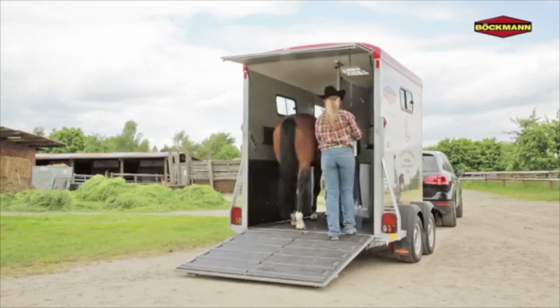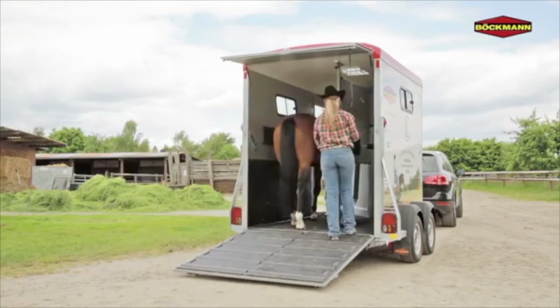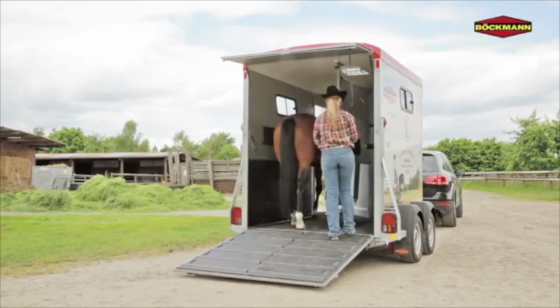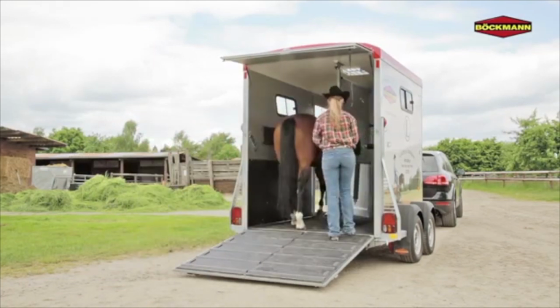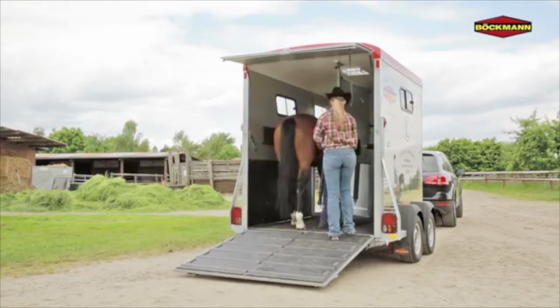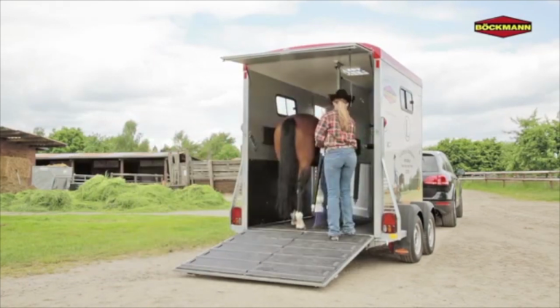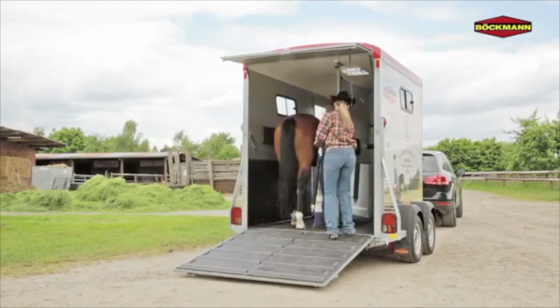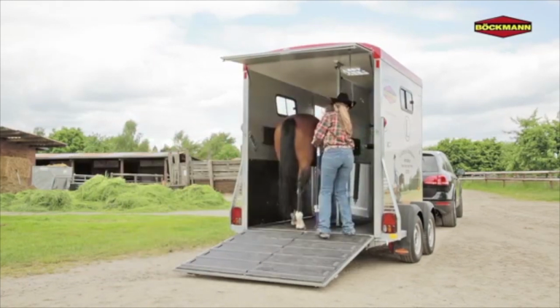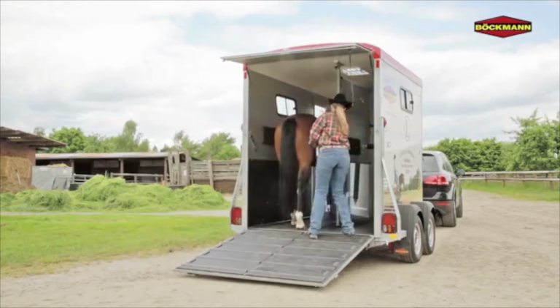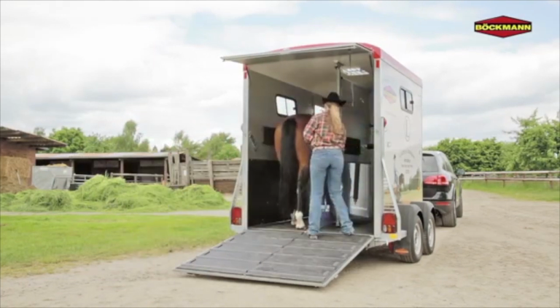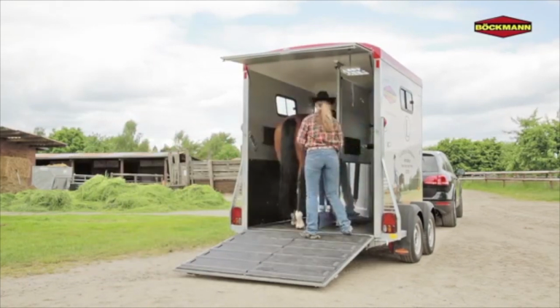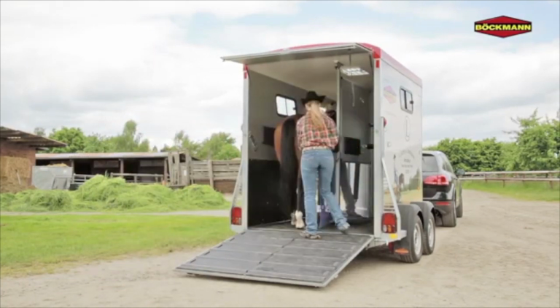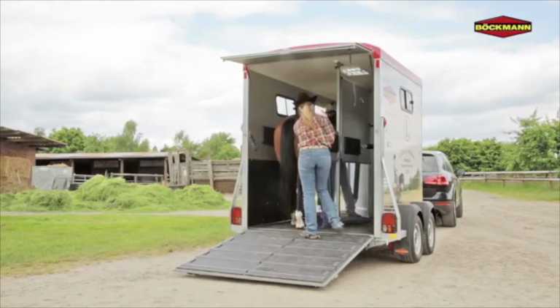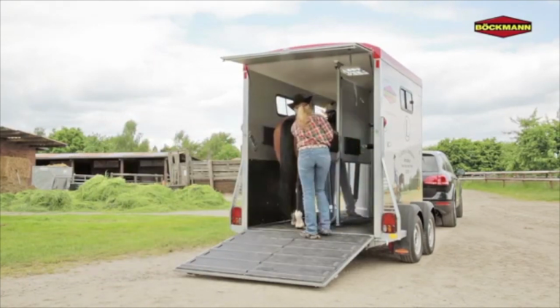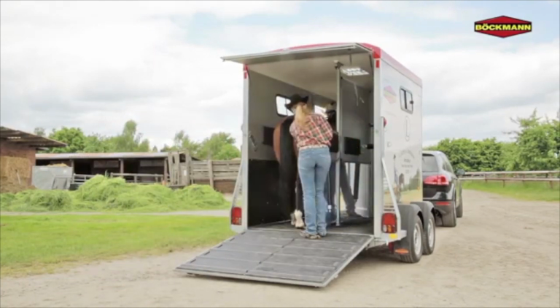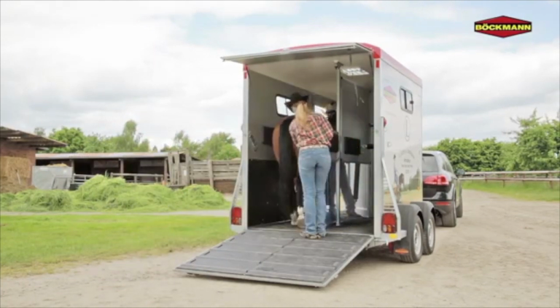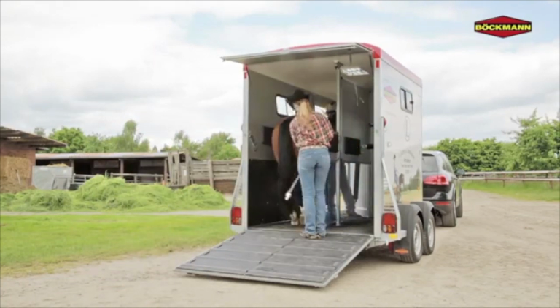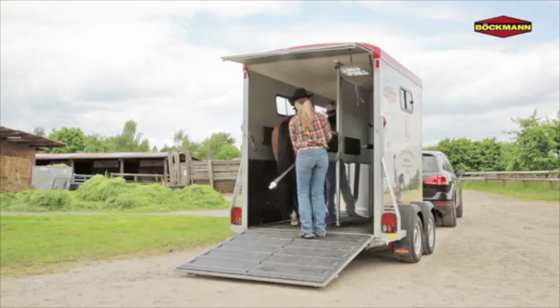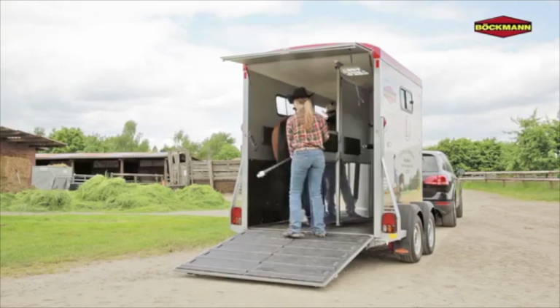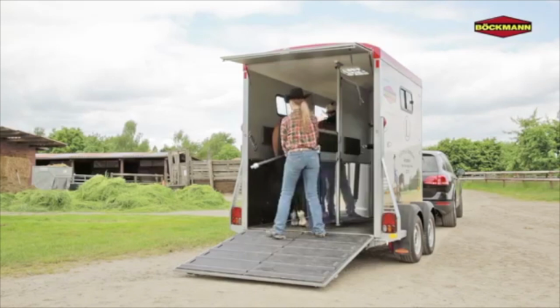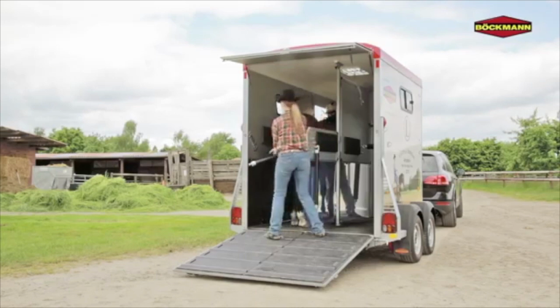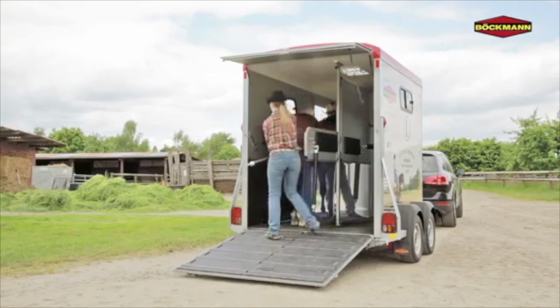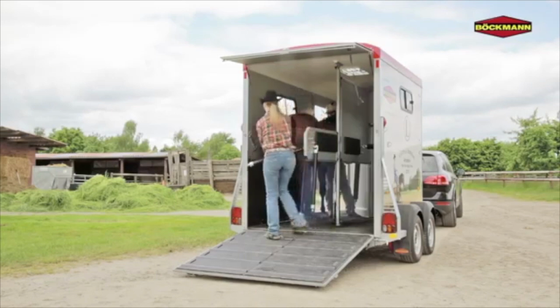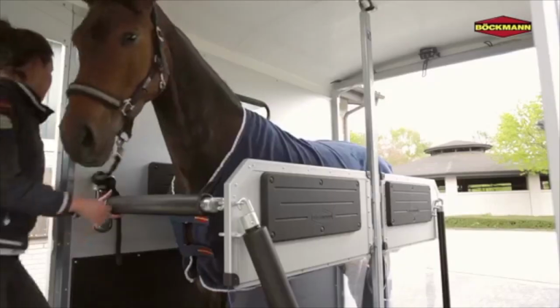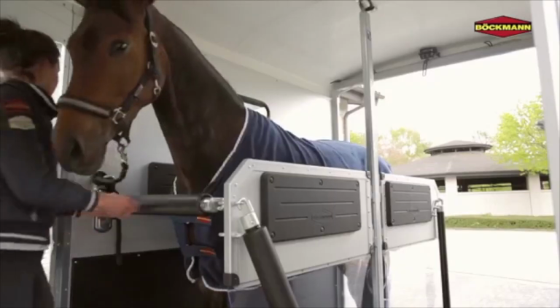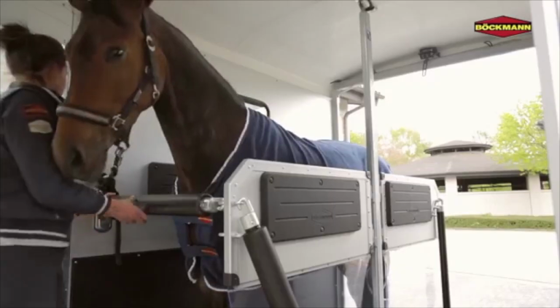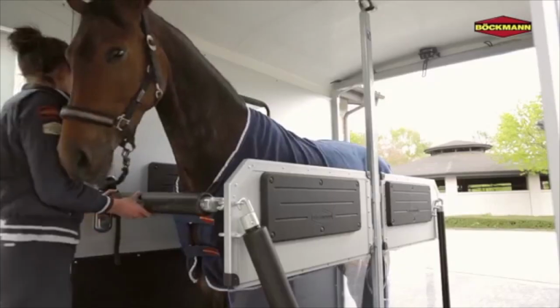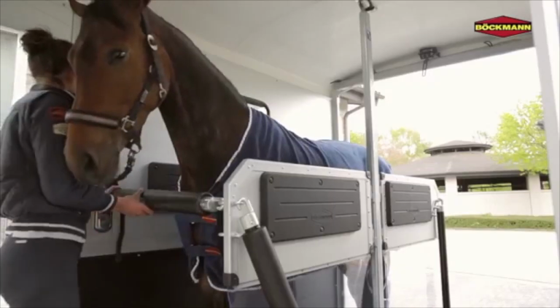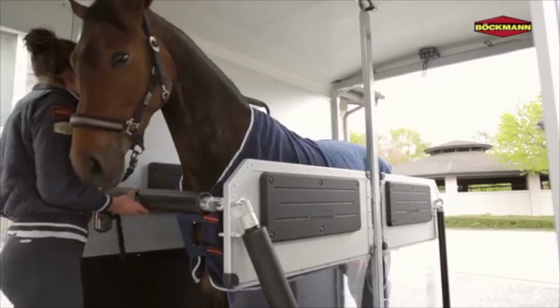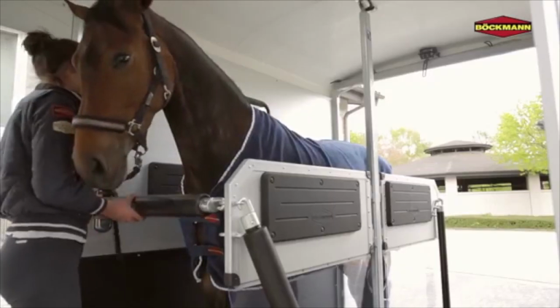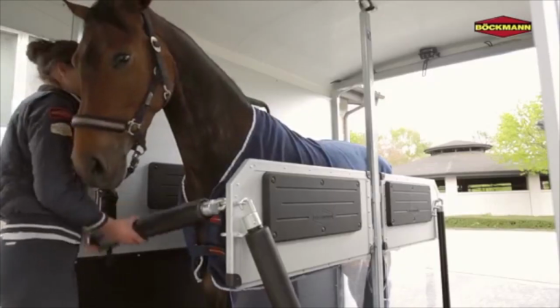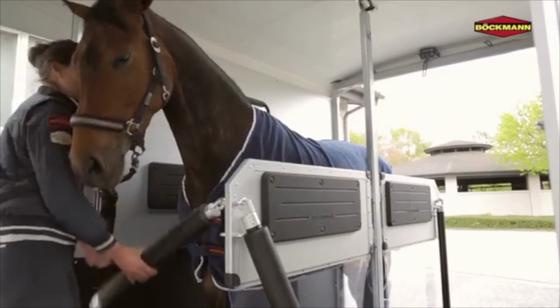Integrated rubber treads is a patented Bachmann design, preventing slipping in inclement weather.